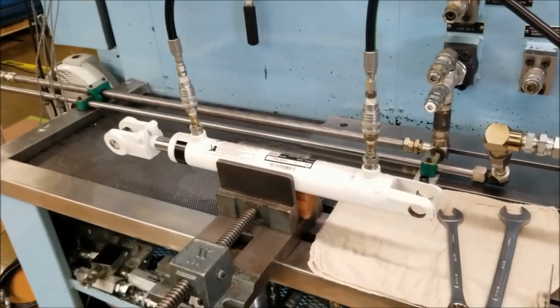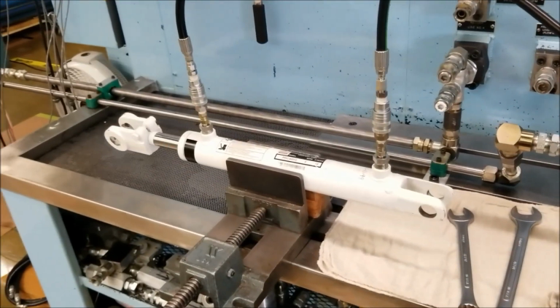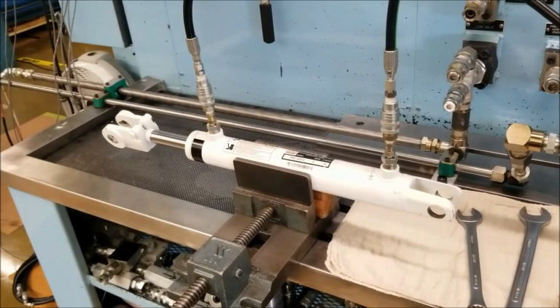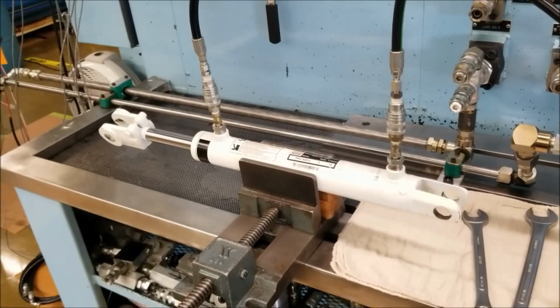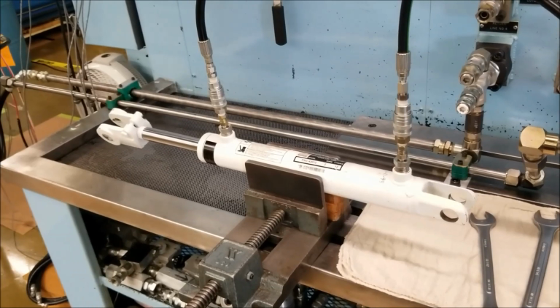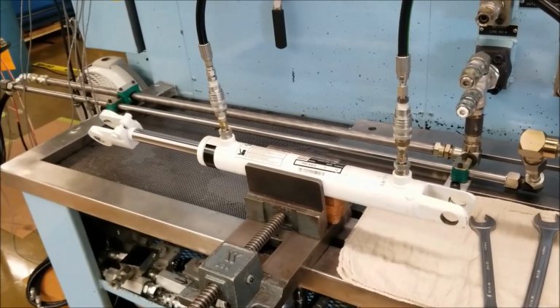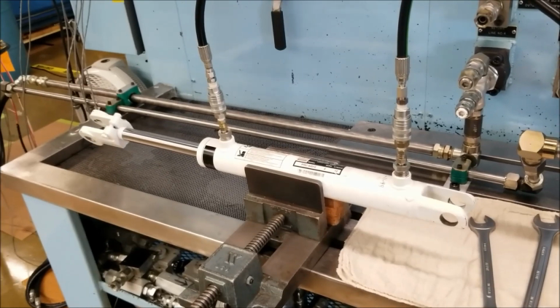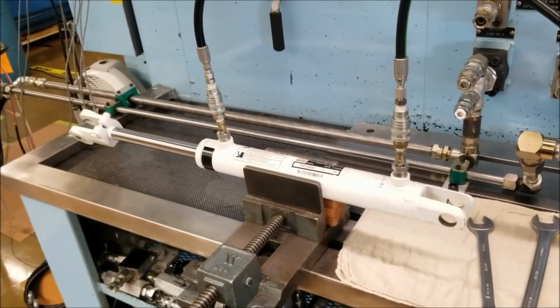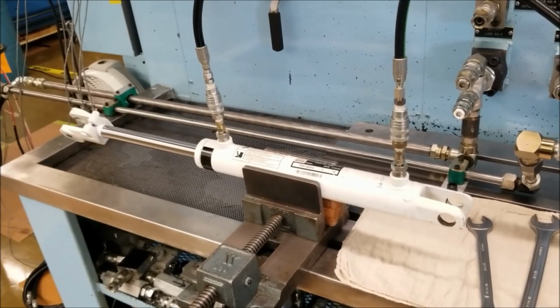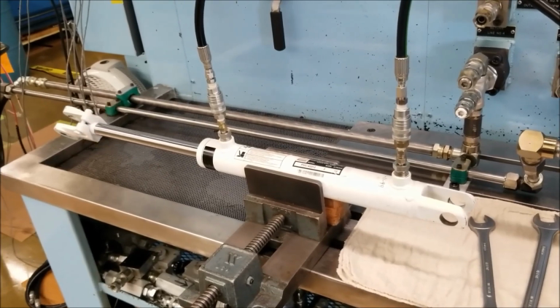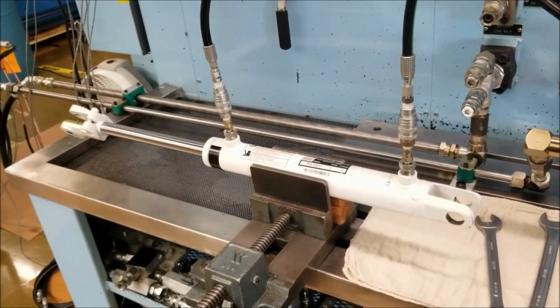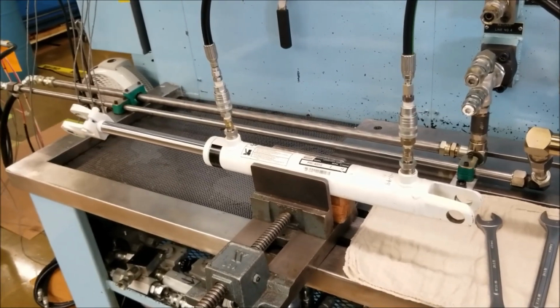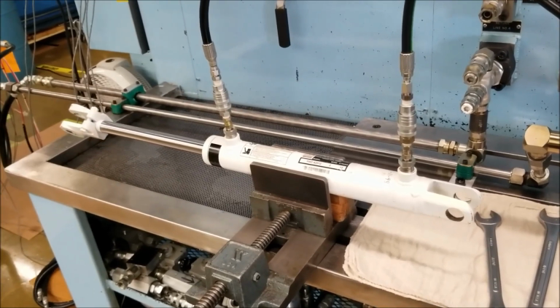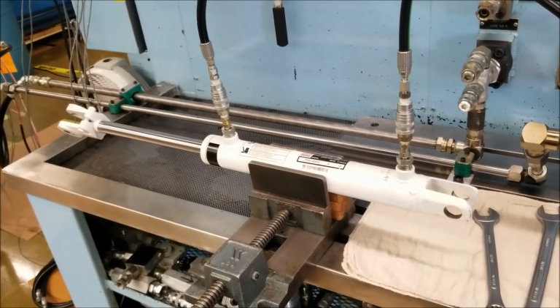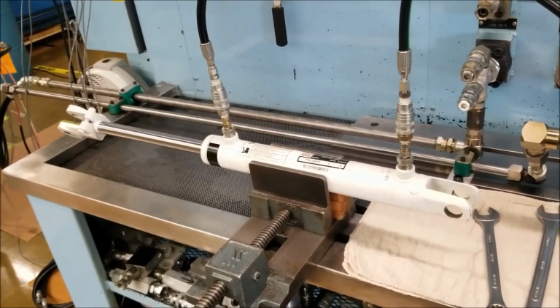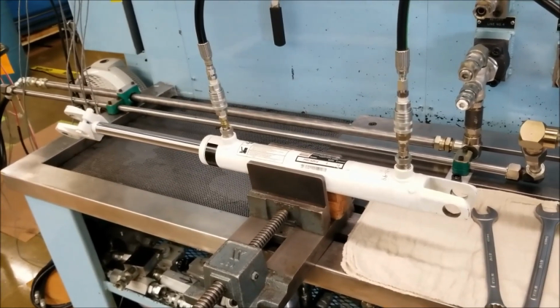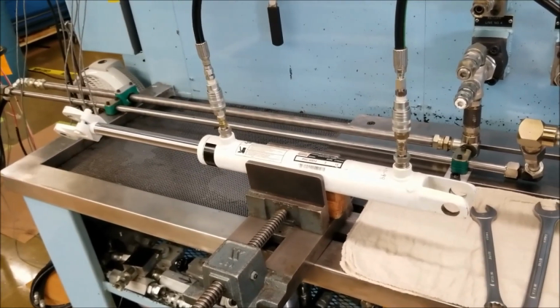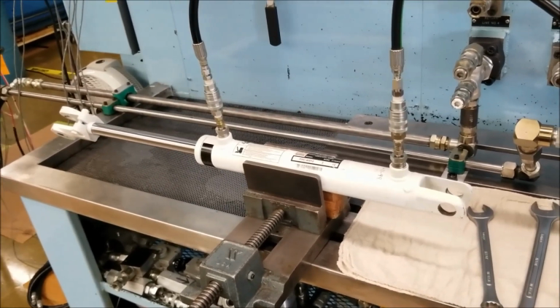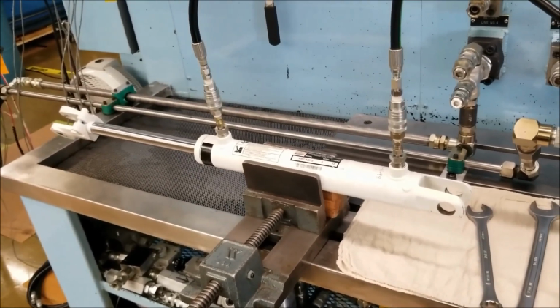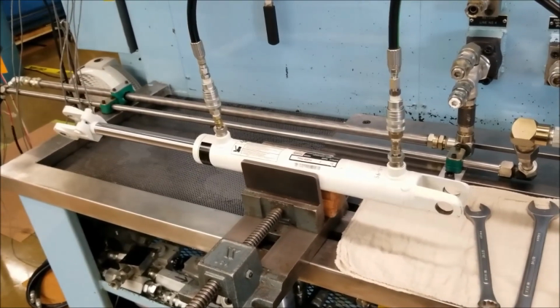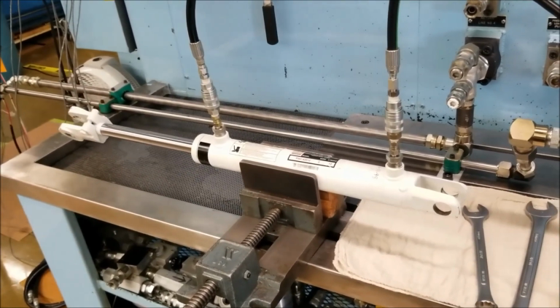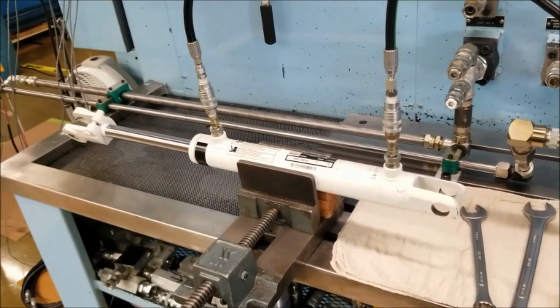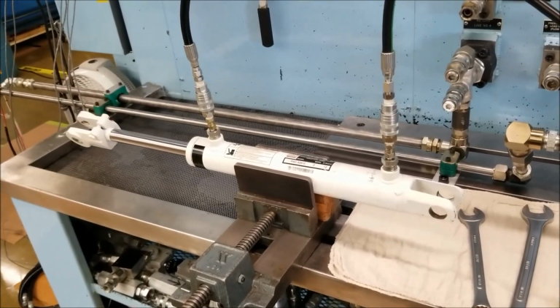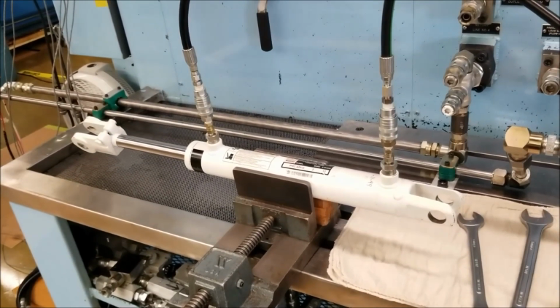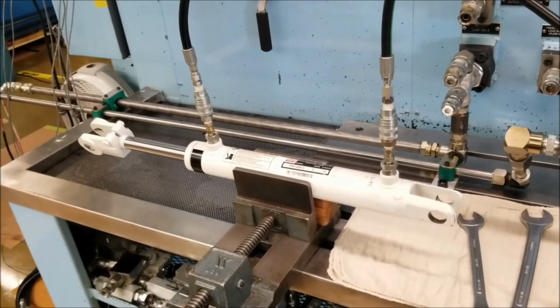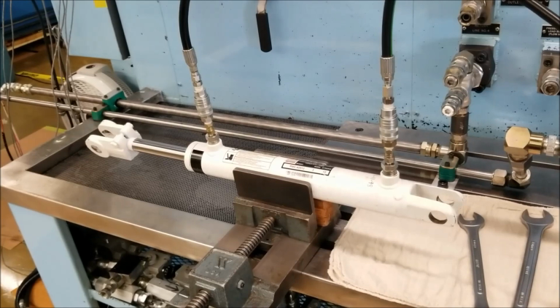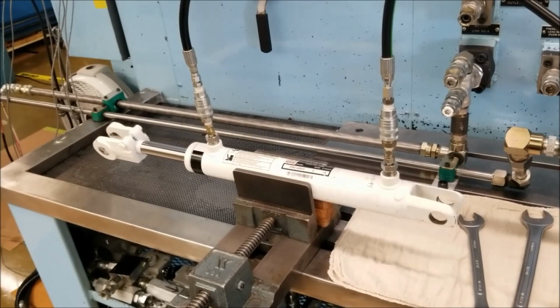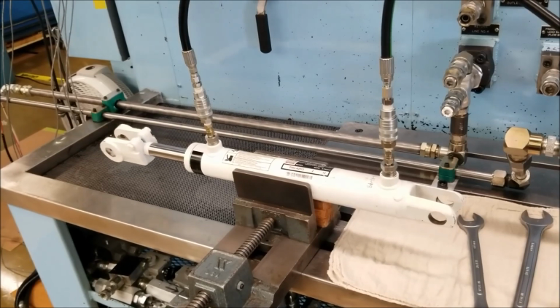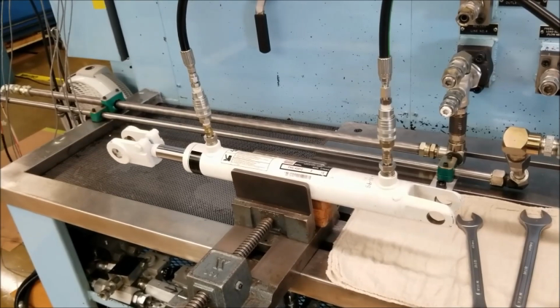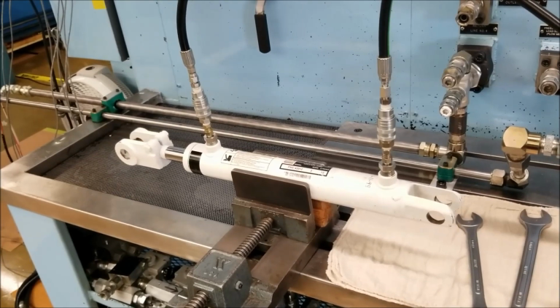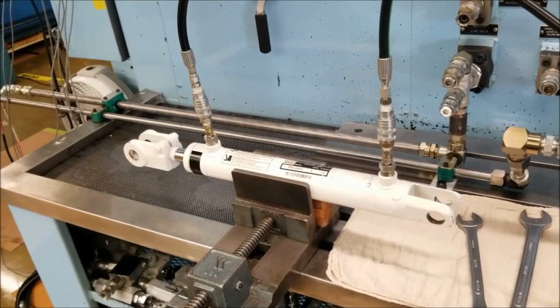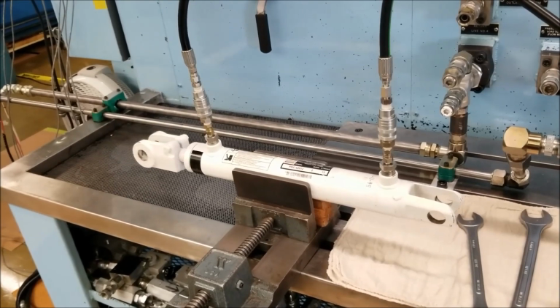Test the cylinder, first at low pressure and if successful, at full pressure. Fully extend and retract the cylinder while inspecting it for external leakage.